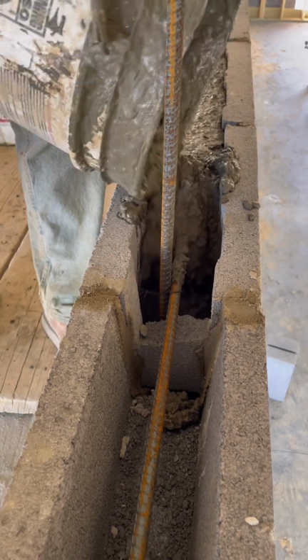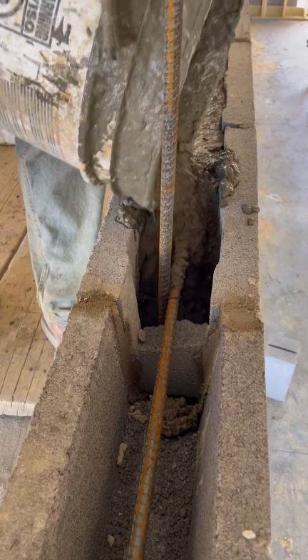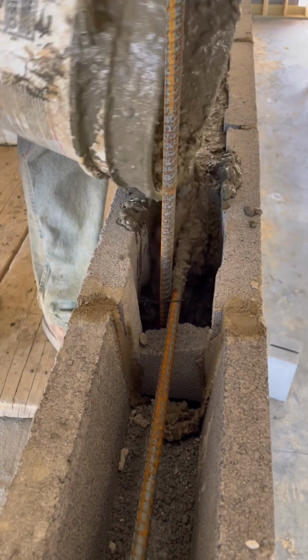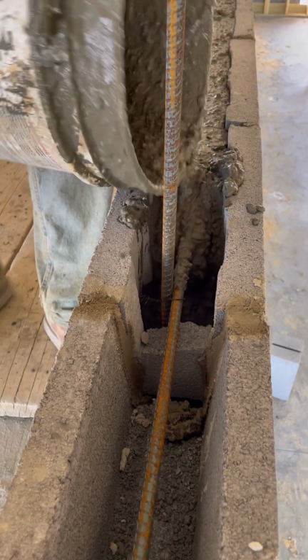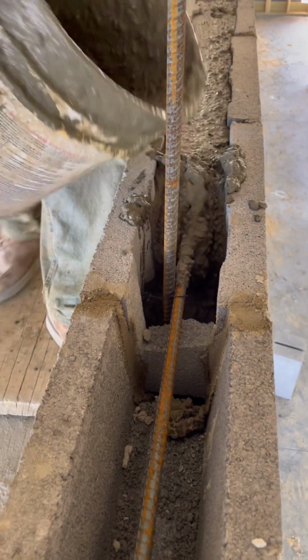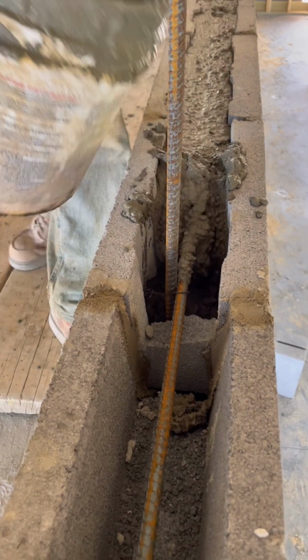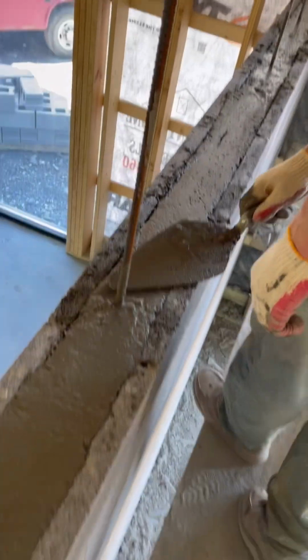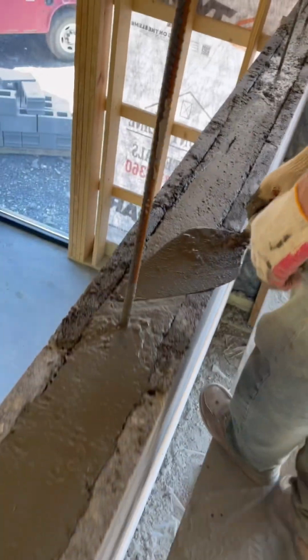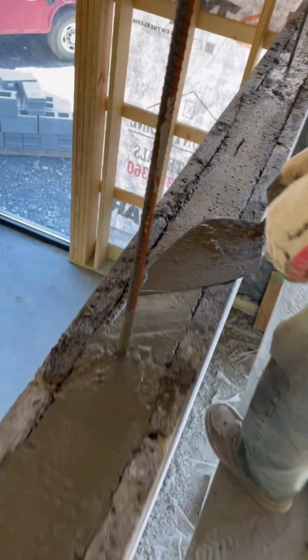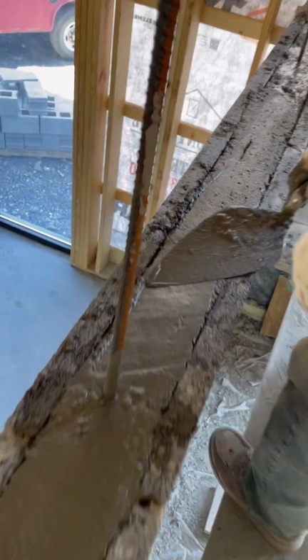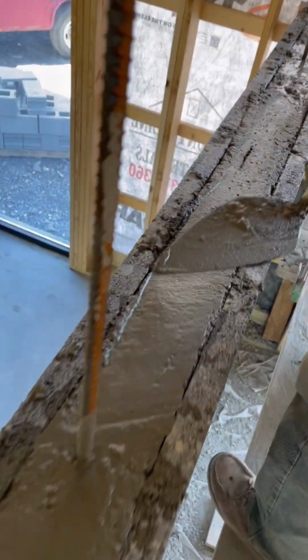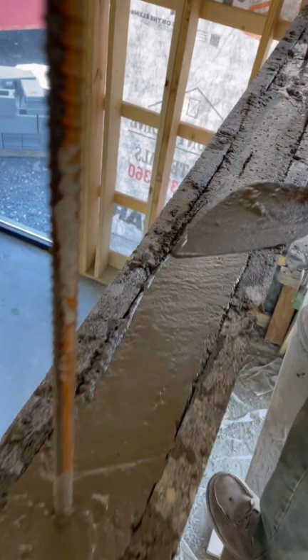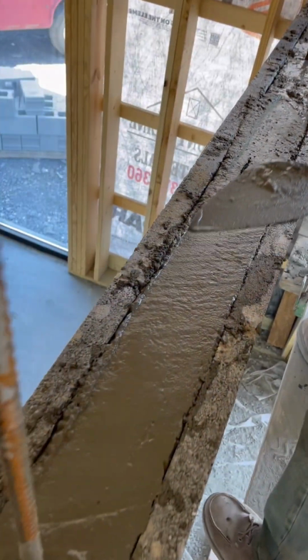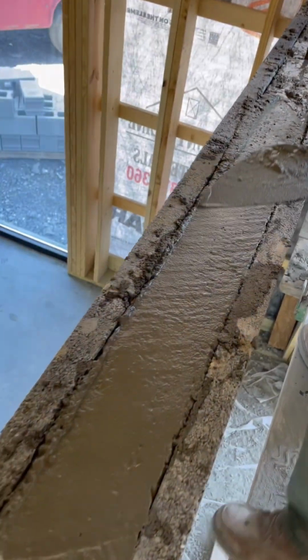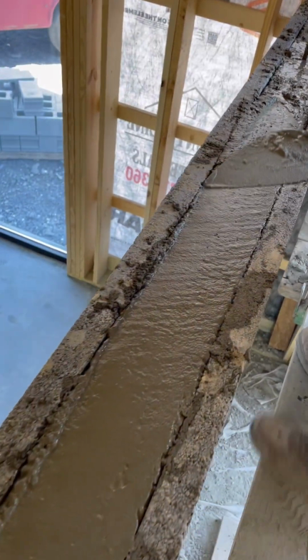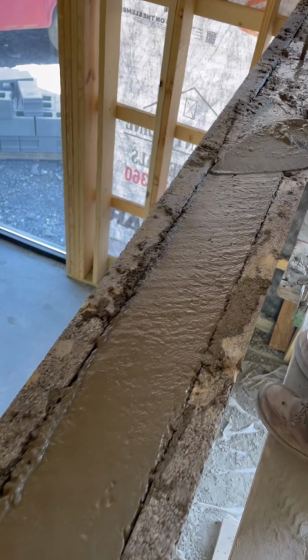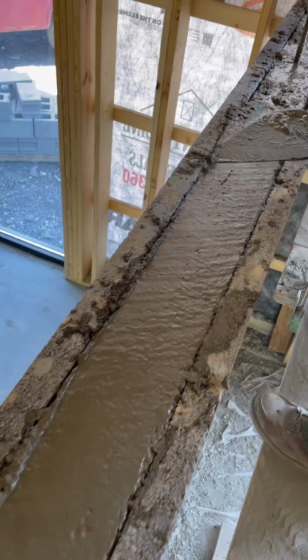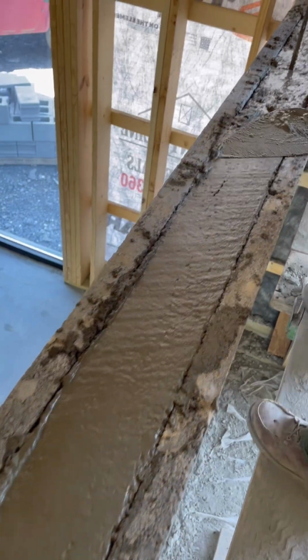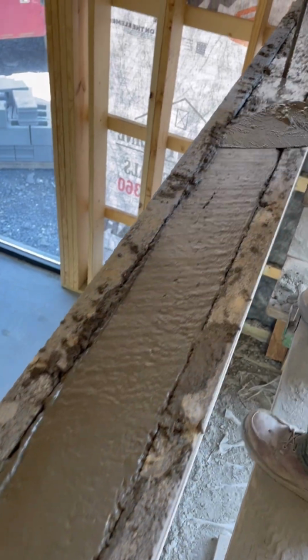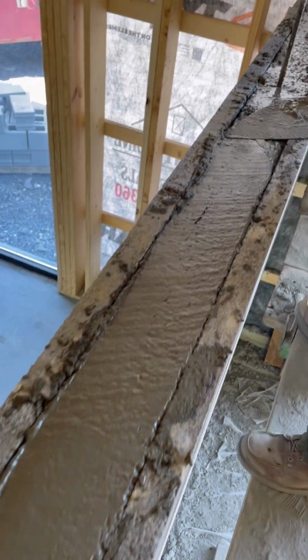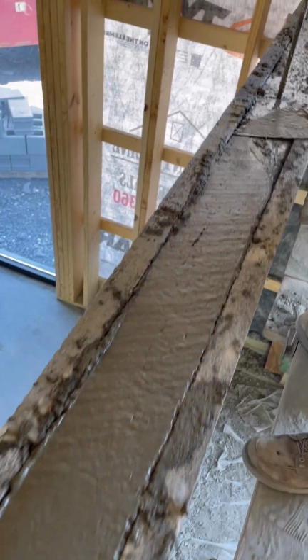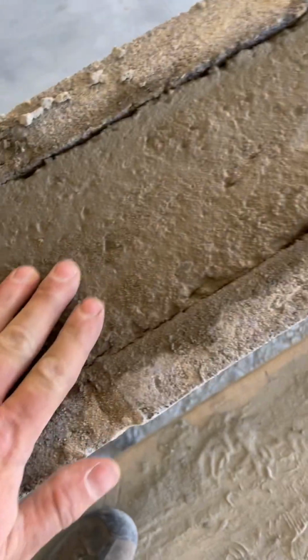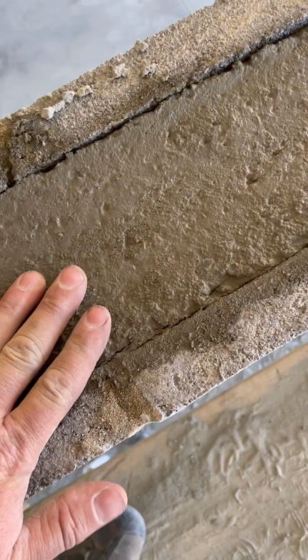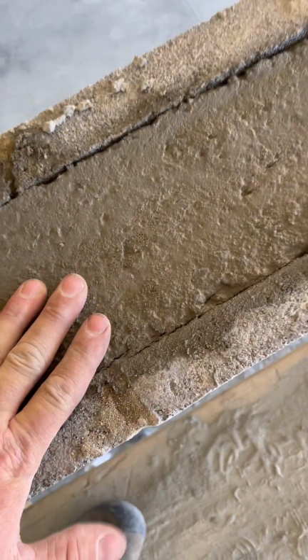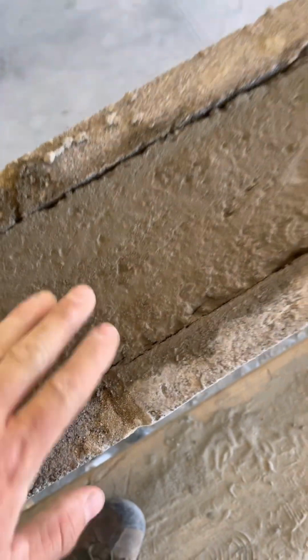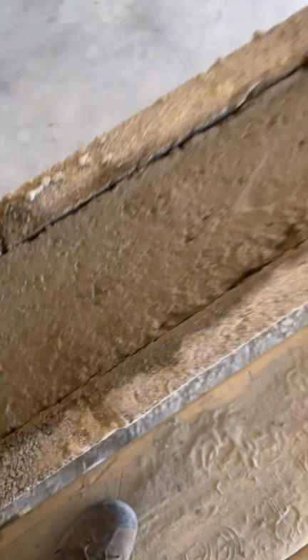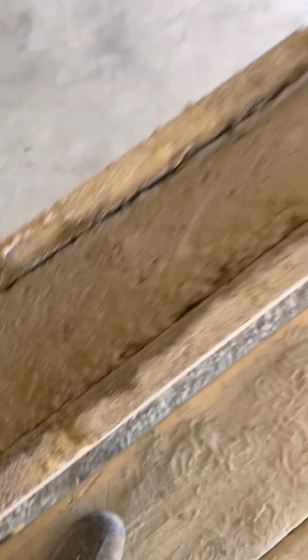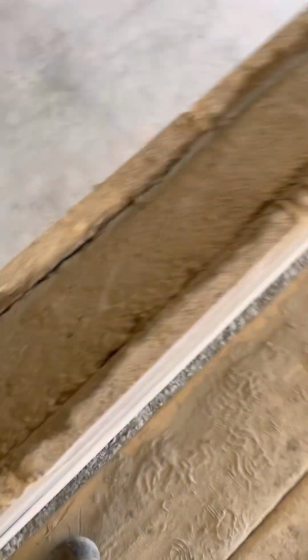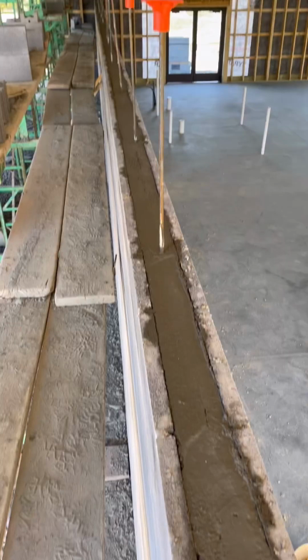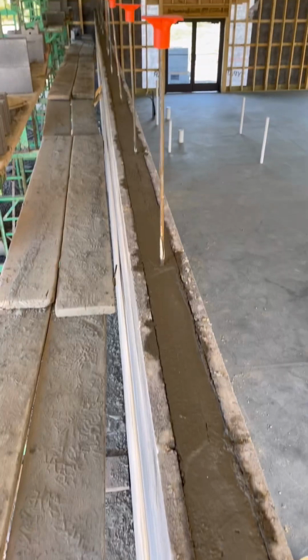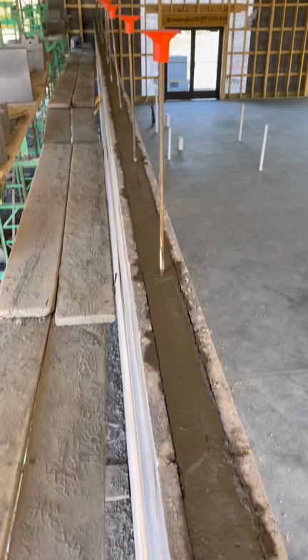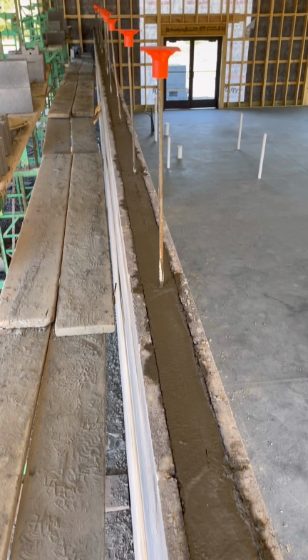Once it's all filled up, they level it off. Now the beam is poured and we're ready to lay more courses of block.